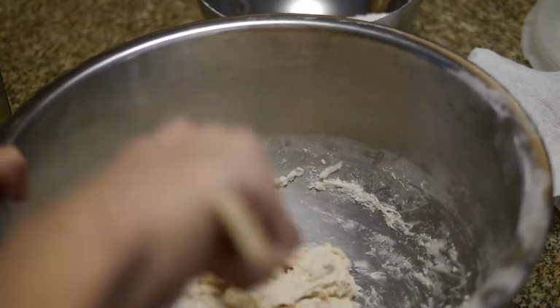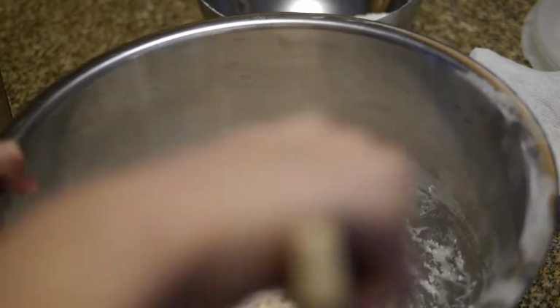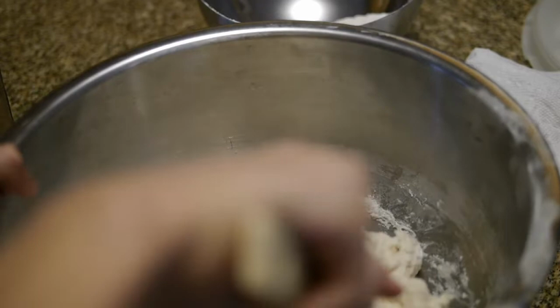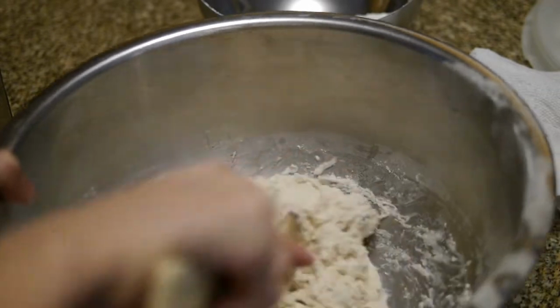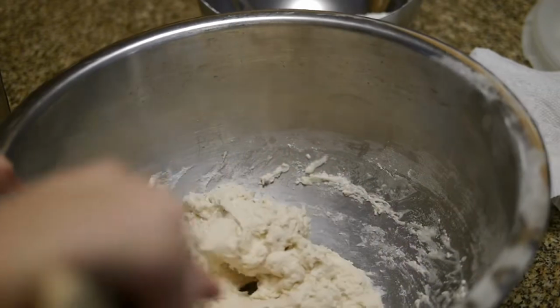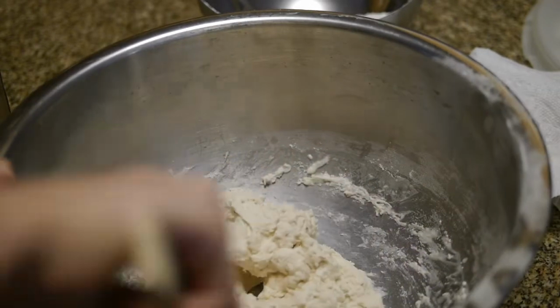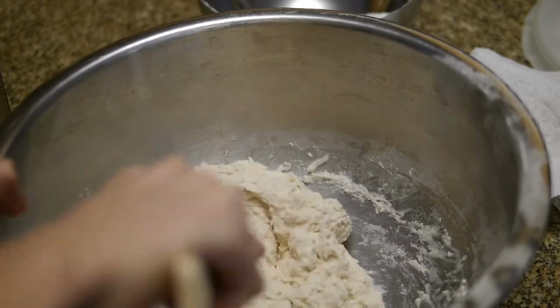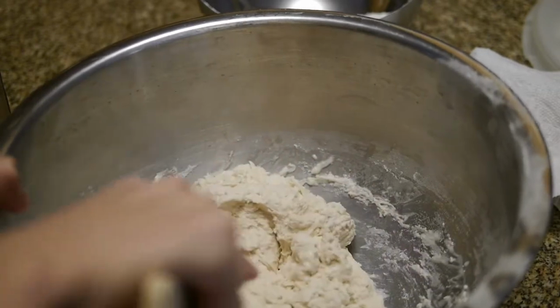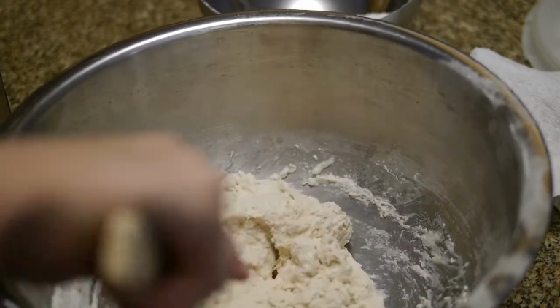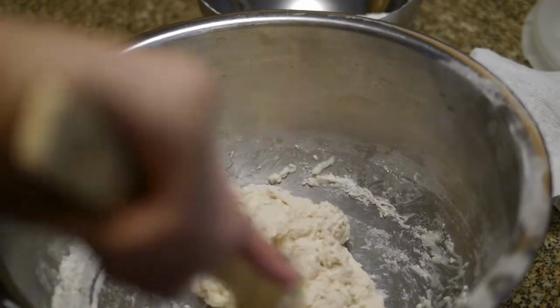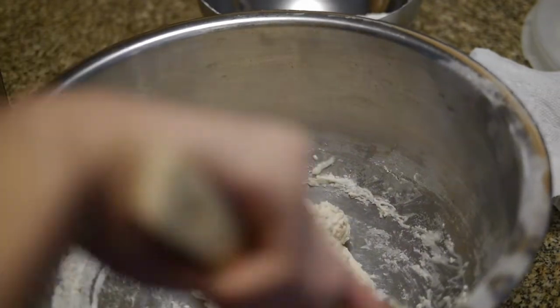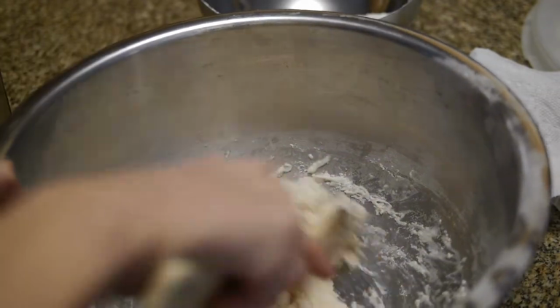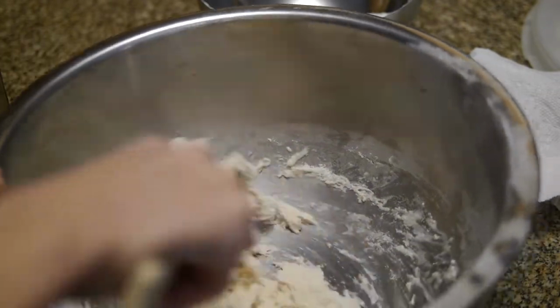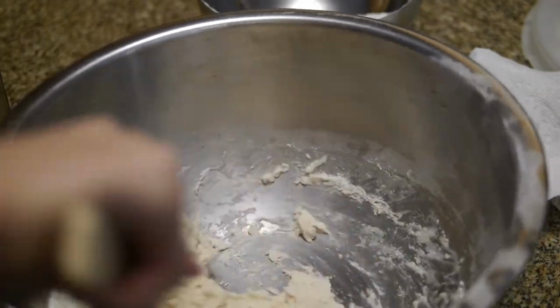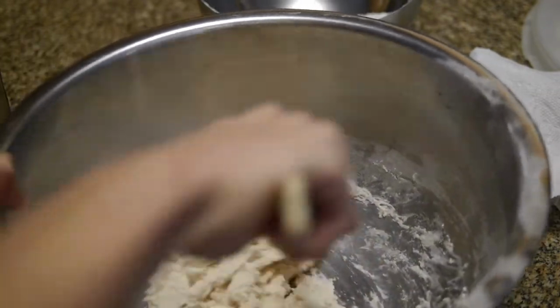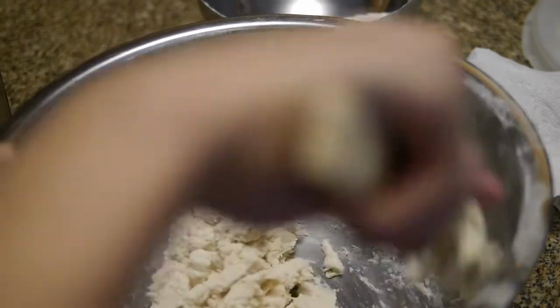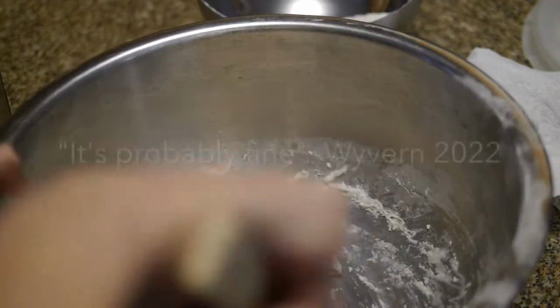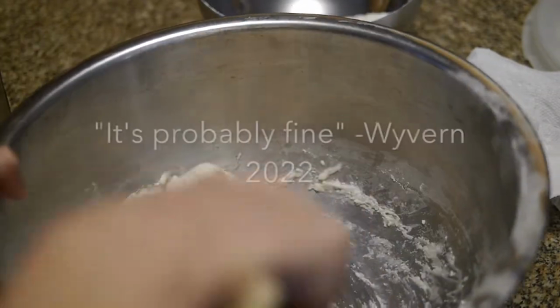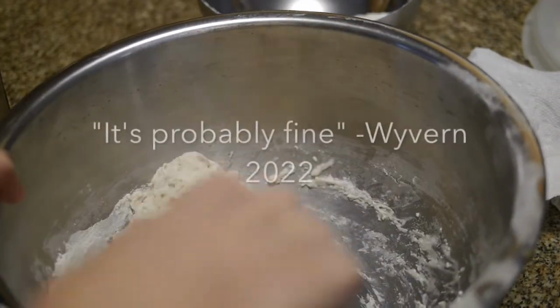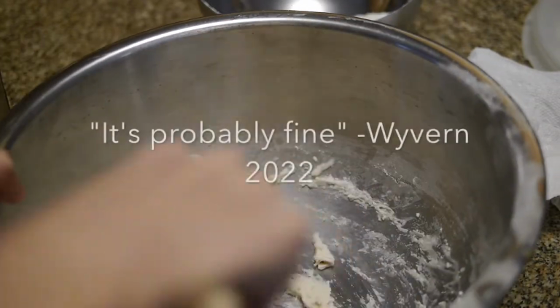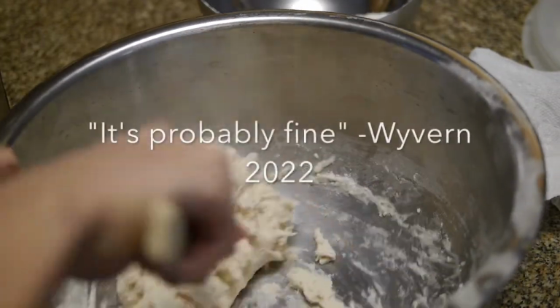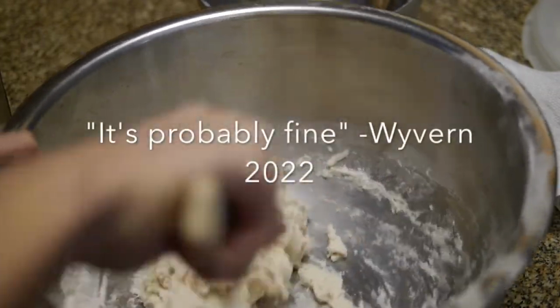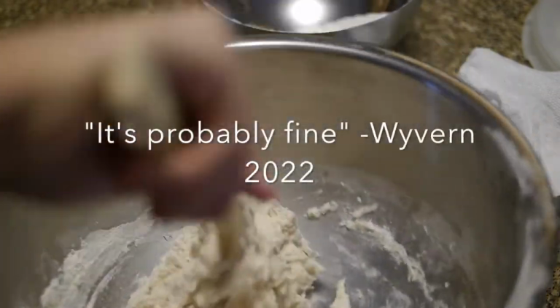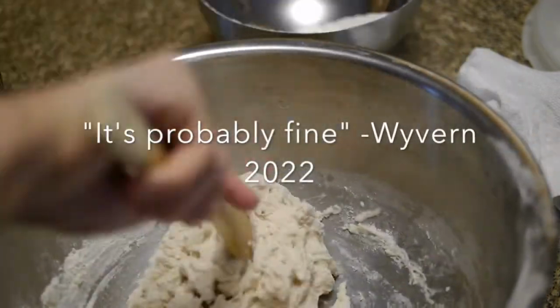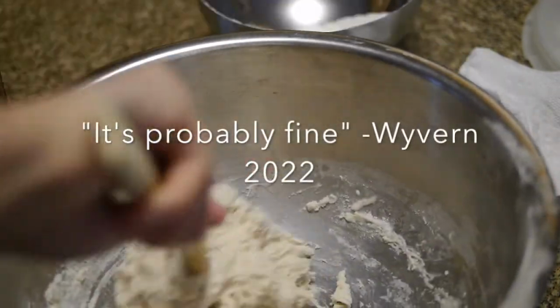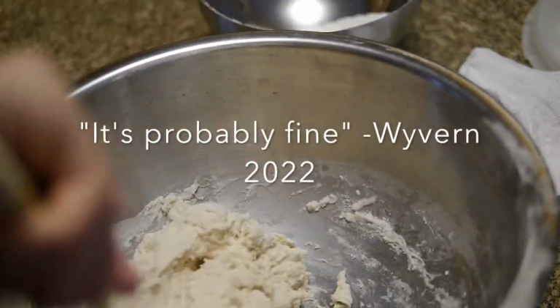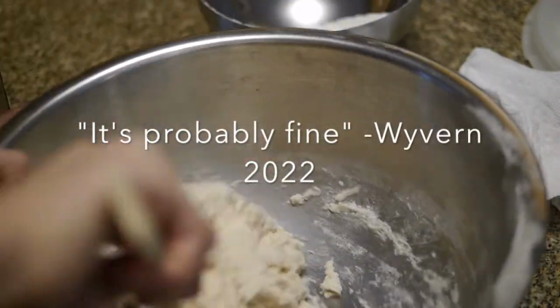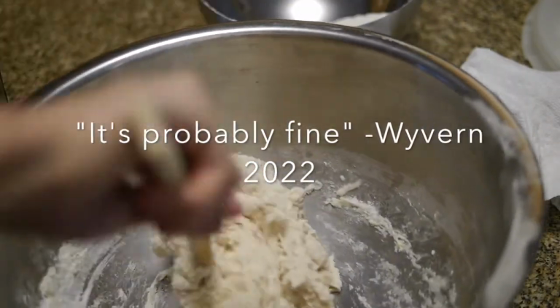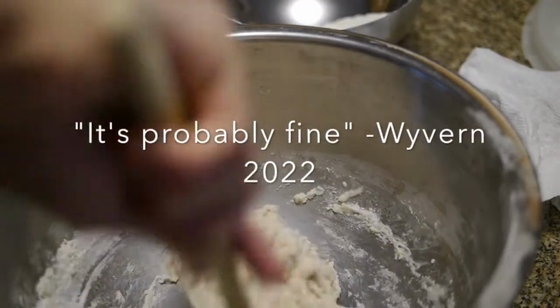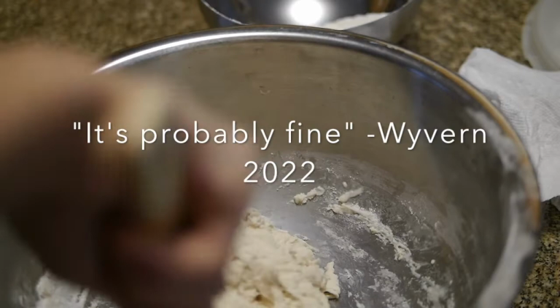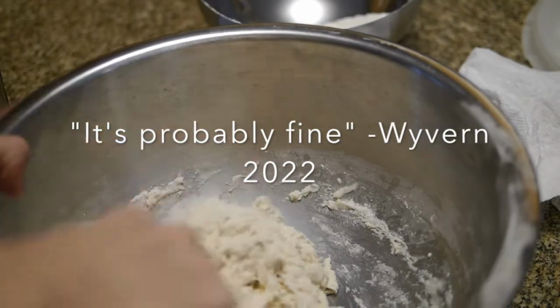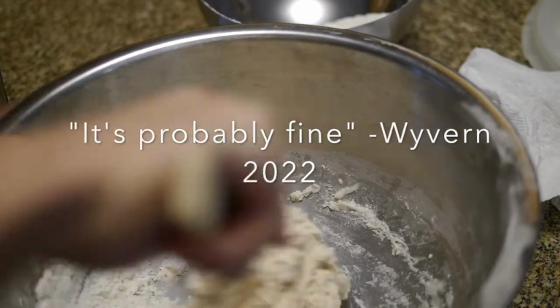Wait a minute, this is too much flour. Oh well, it's probably fine. Yeah, I struggle.